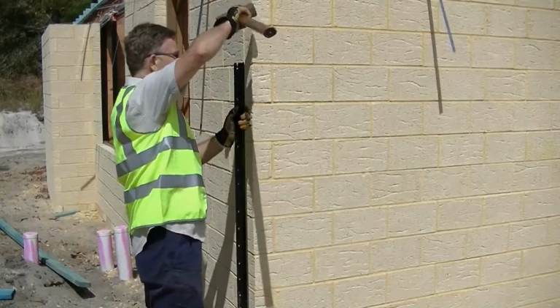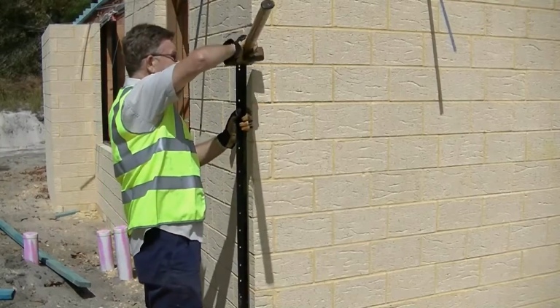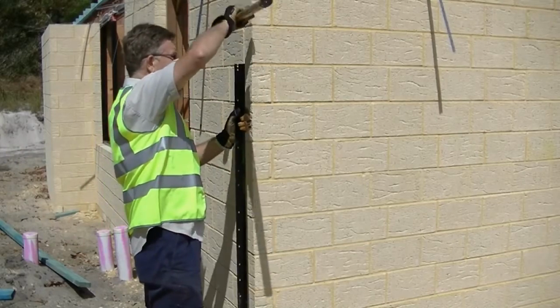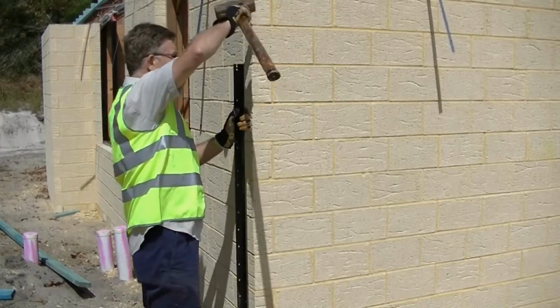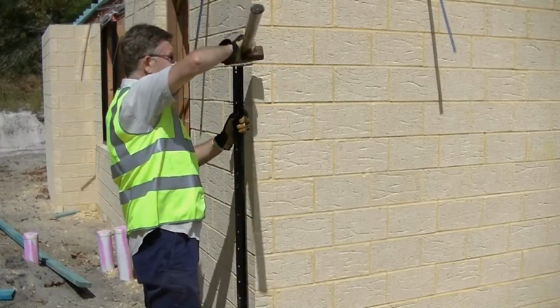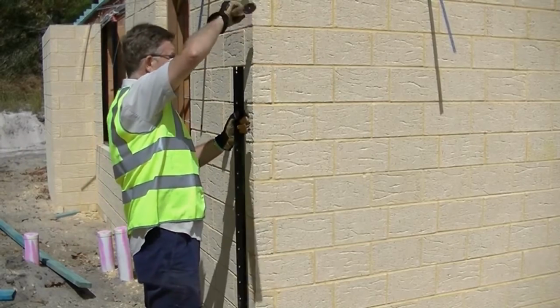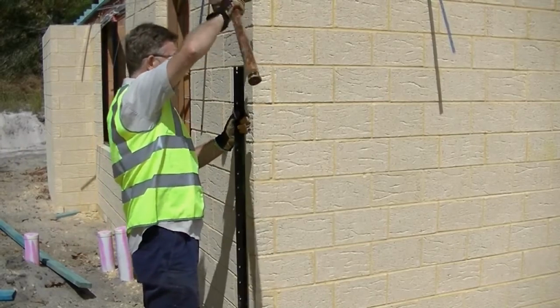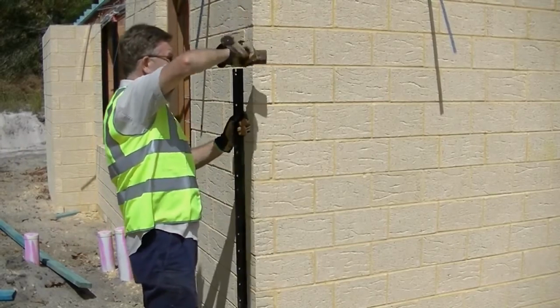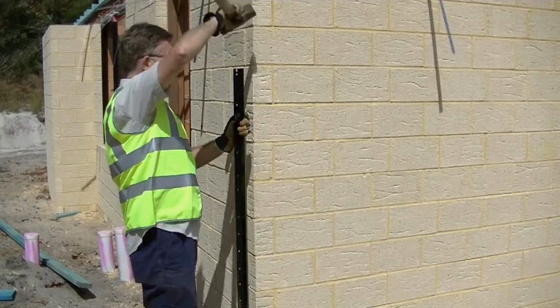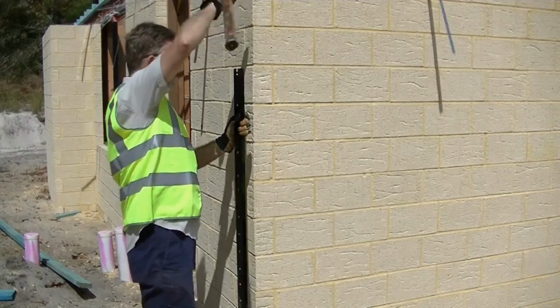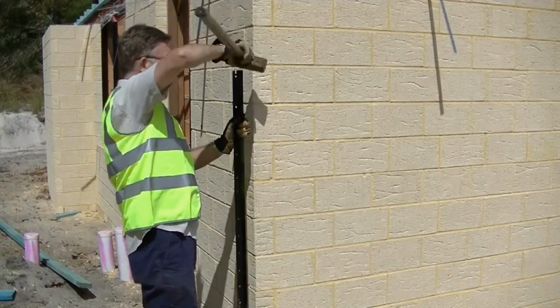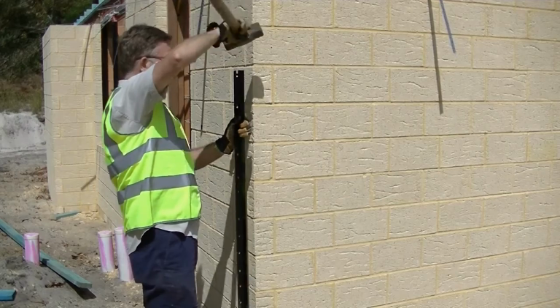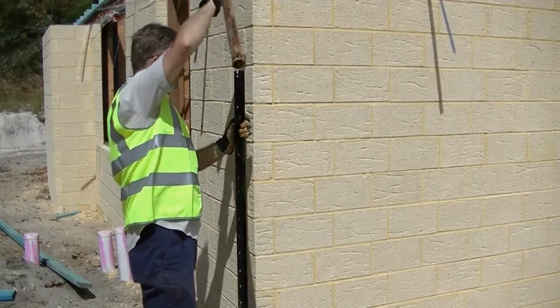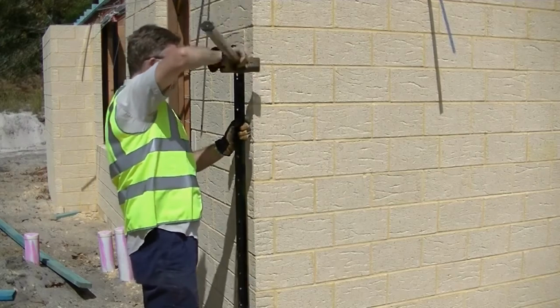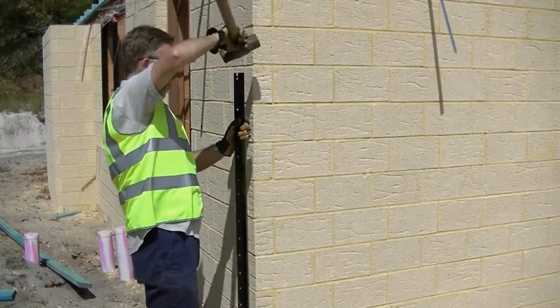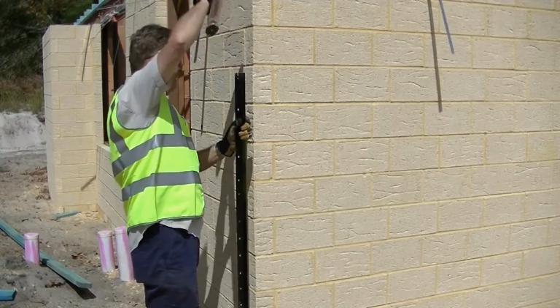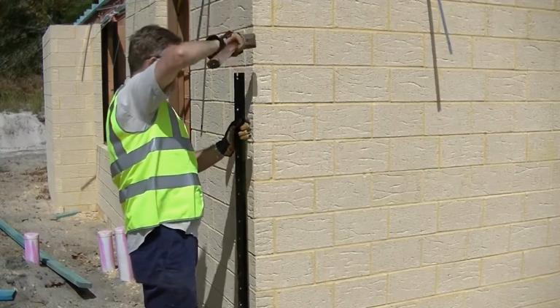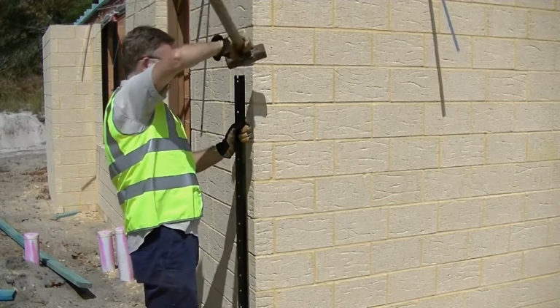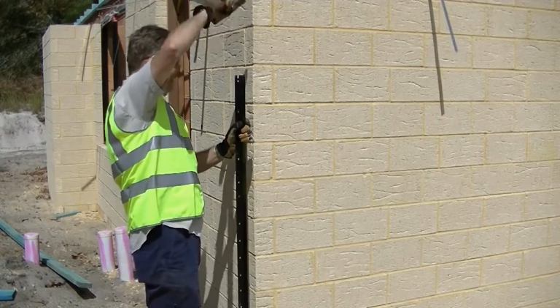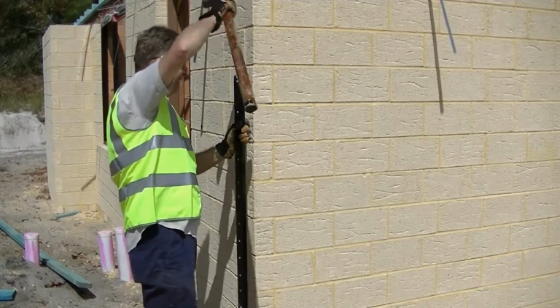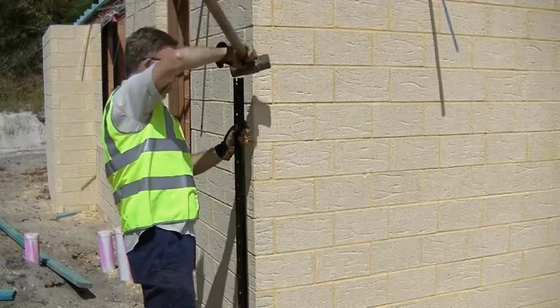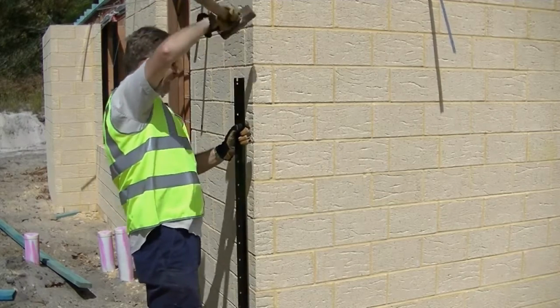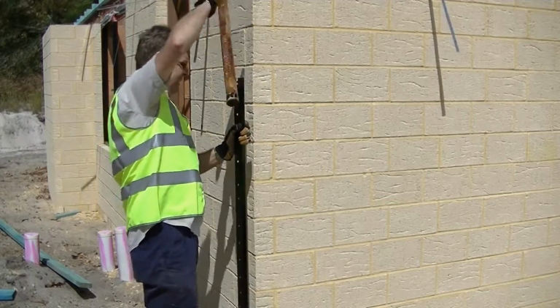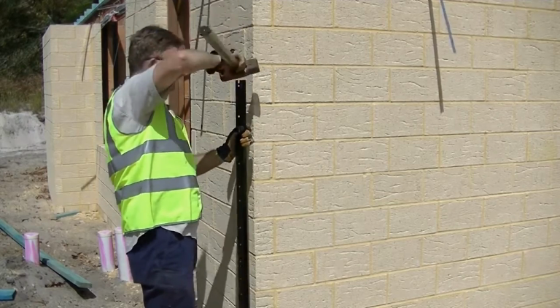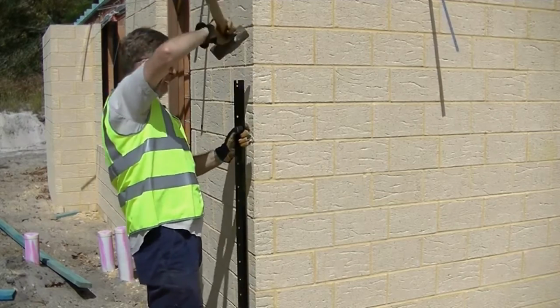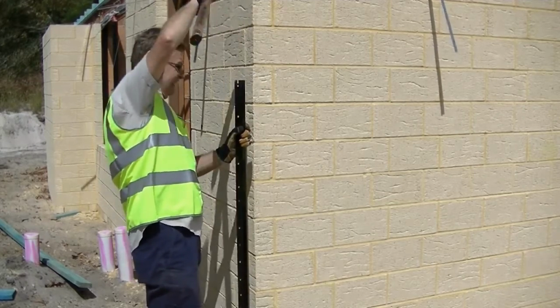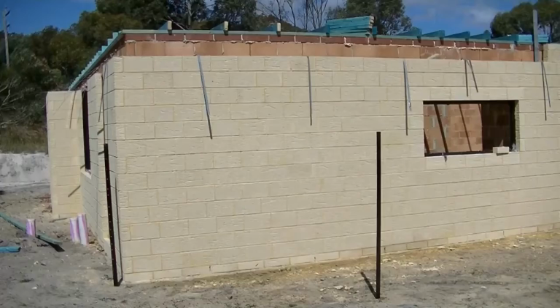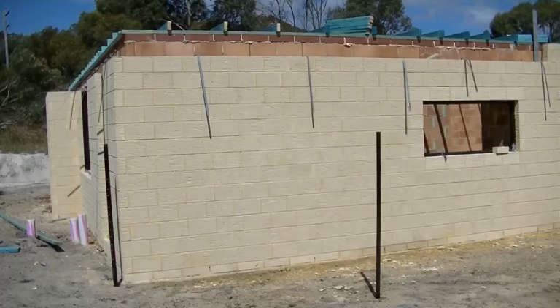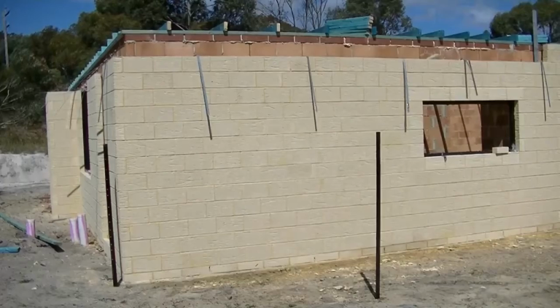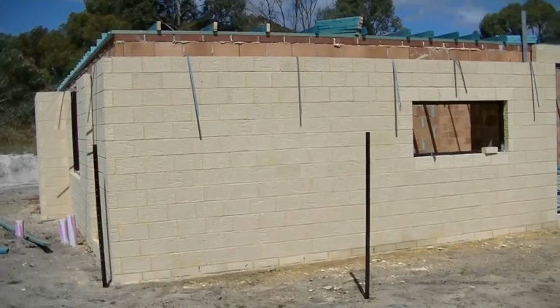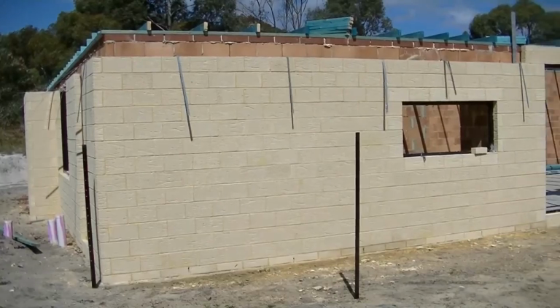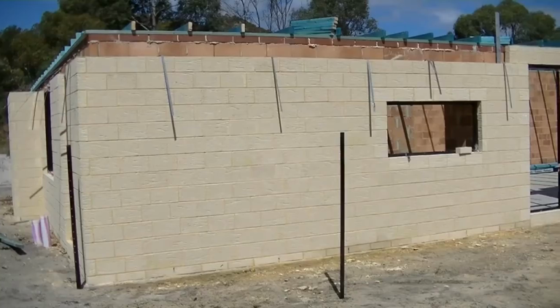First, surround the hazard area with steel picket posts, rammed securely into the ground approximately 2 metres apart.